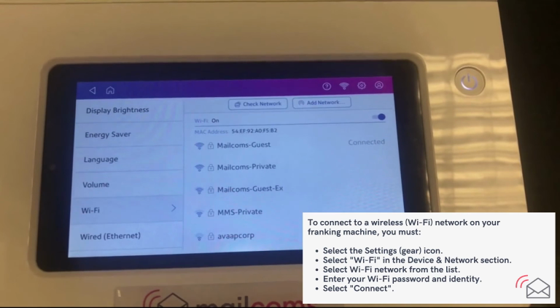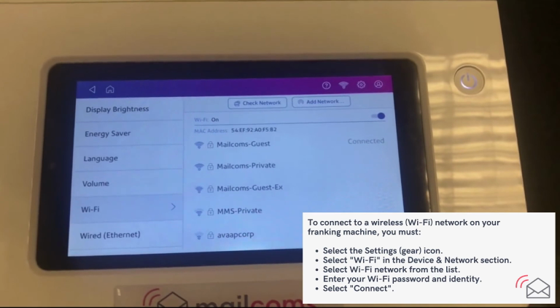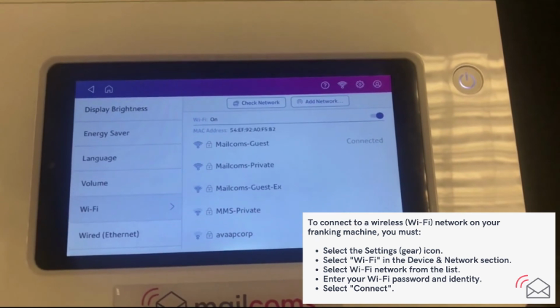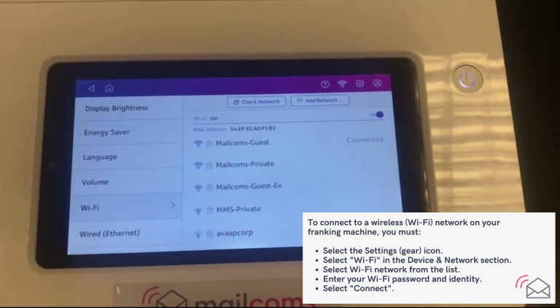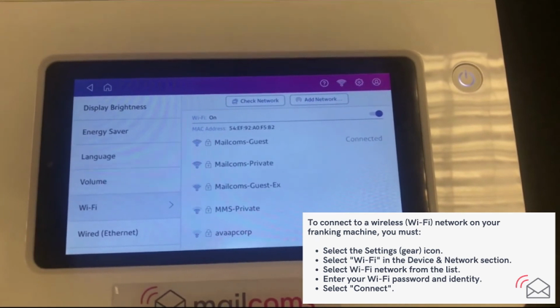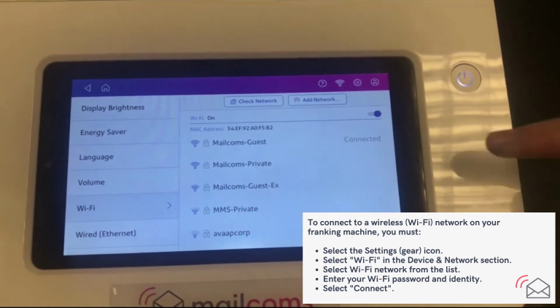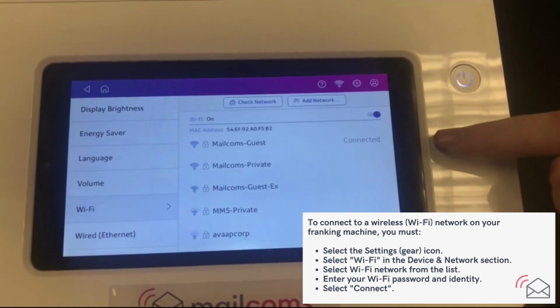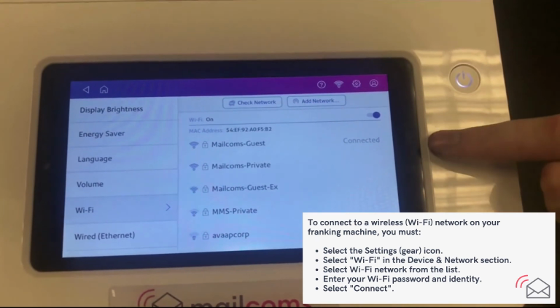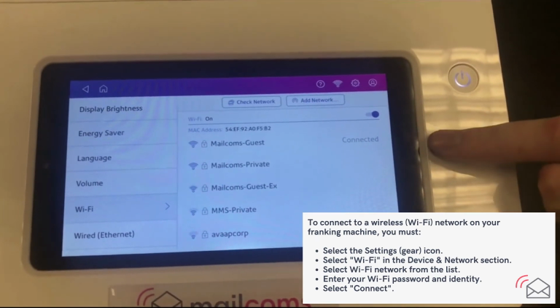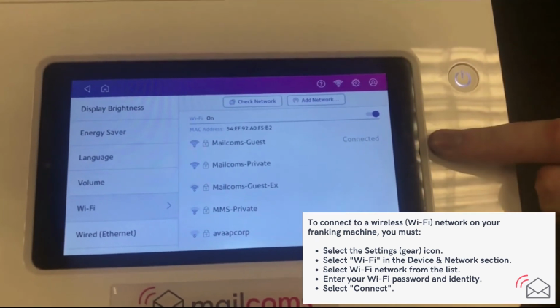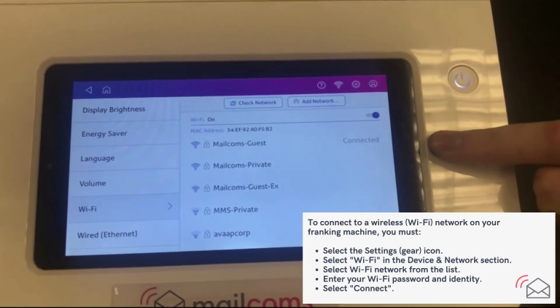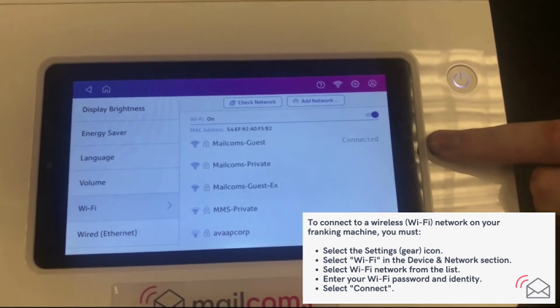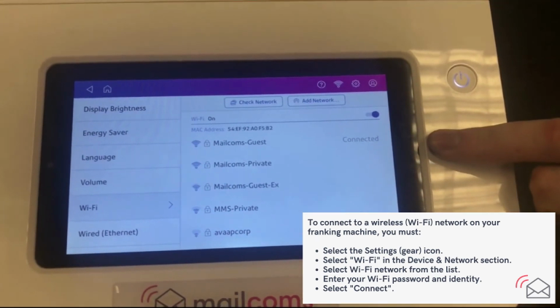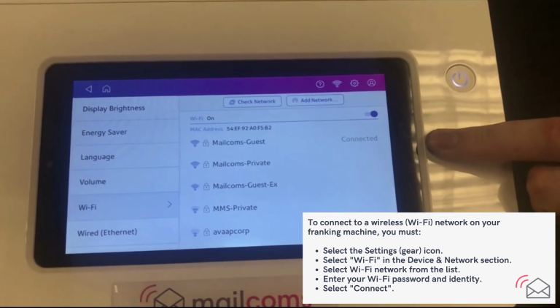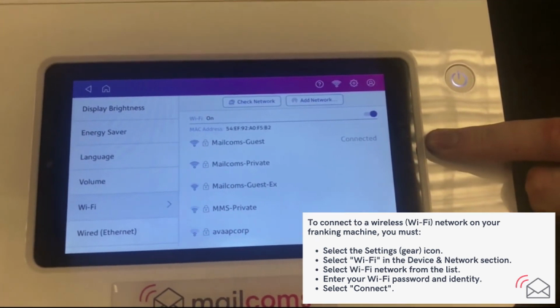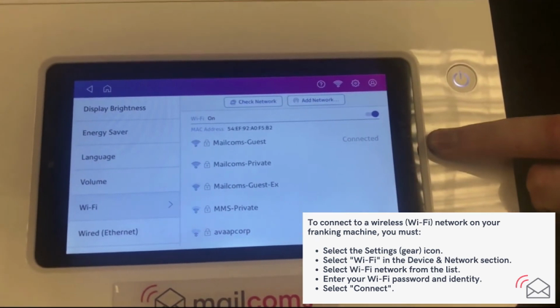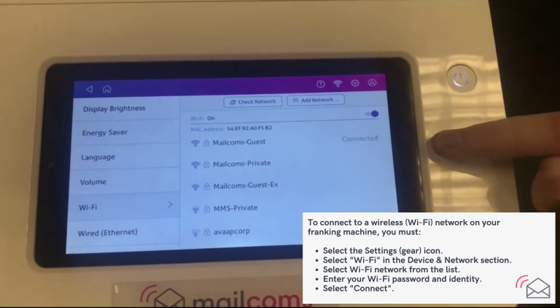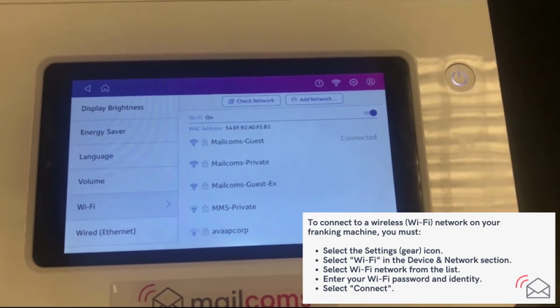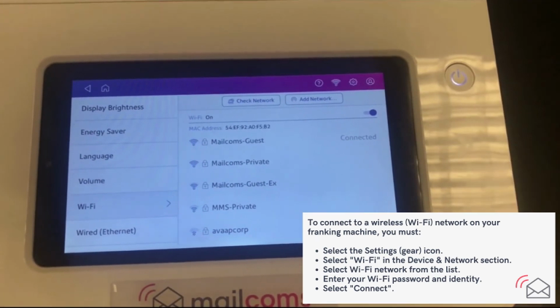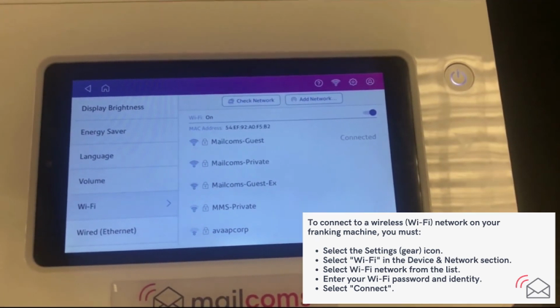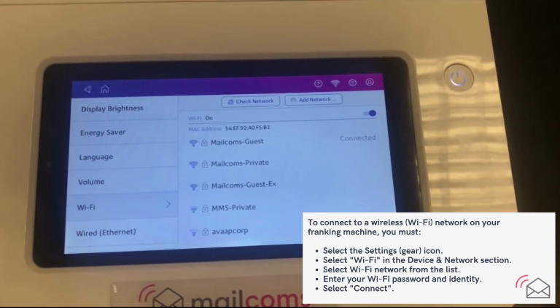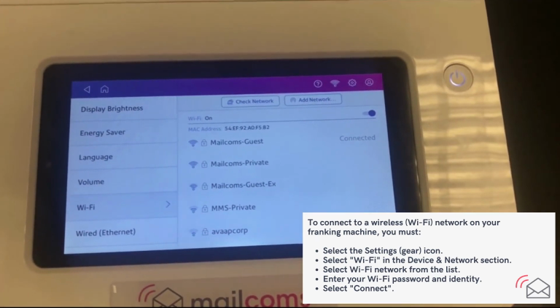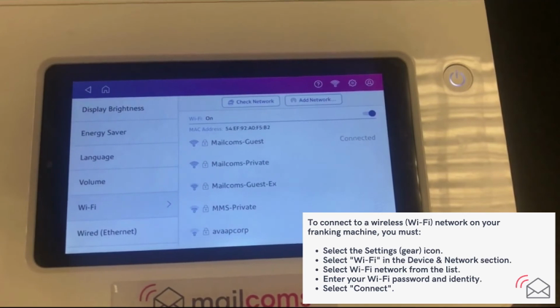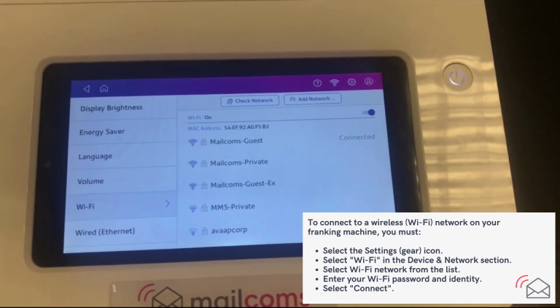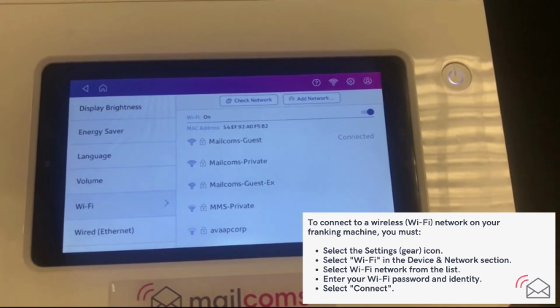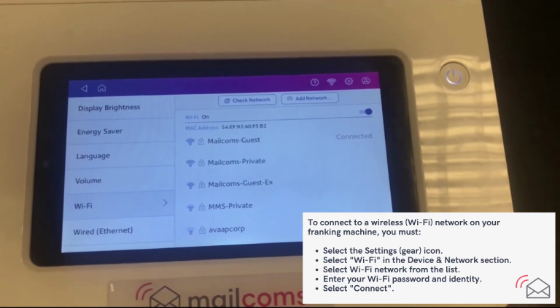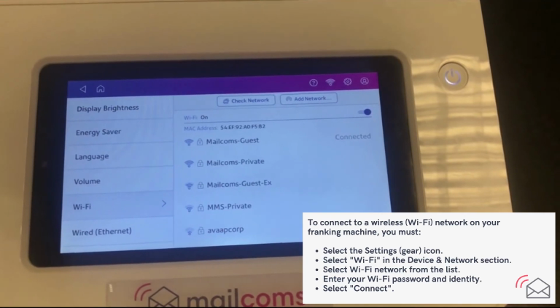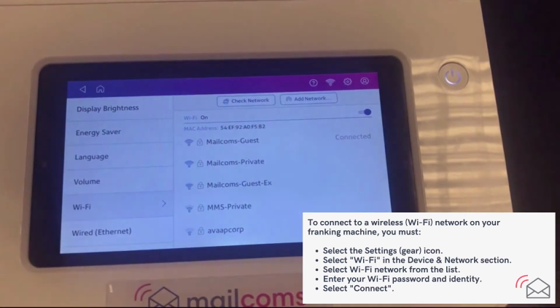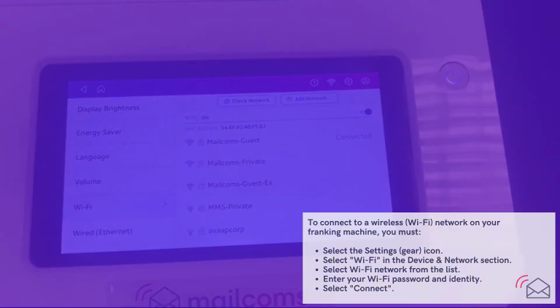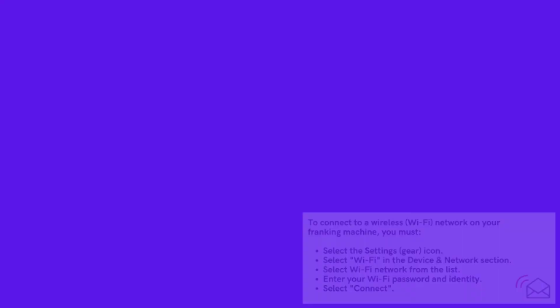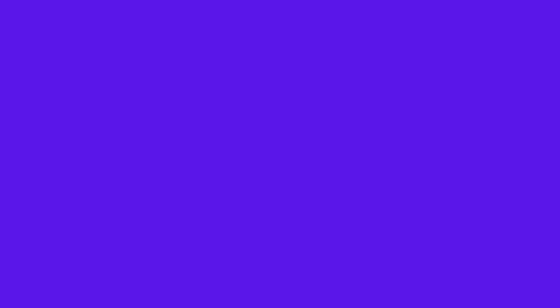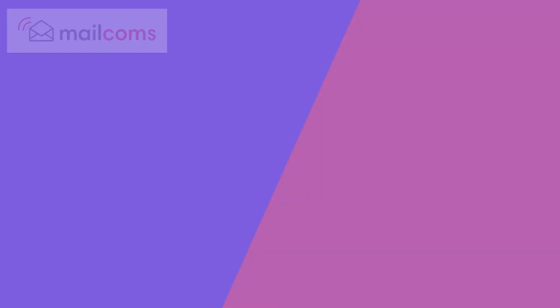As you can see, we are now connected to the Wi-Fi and your machine will be able to connect to the internet.